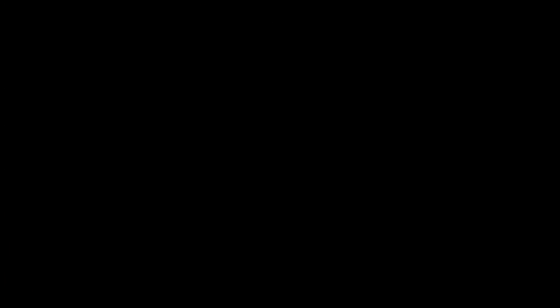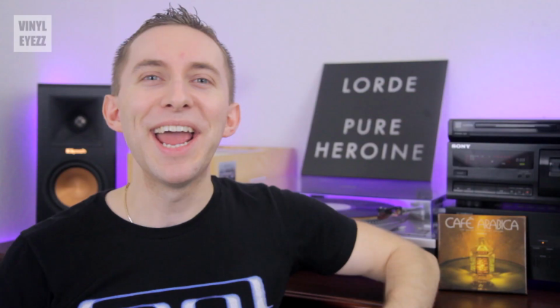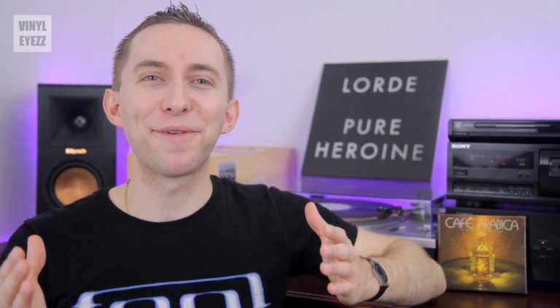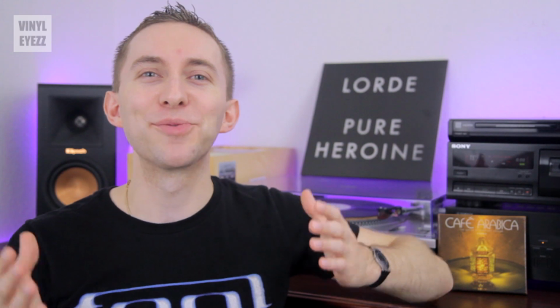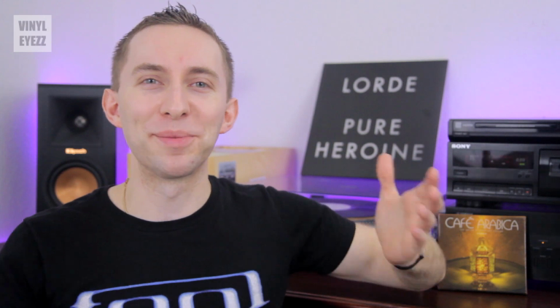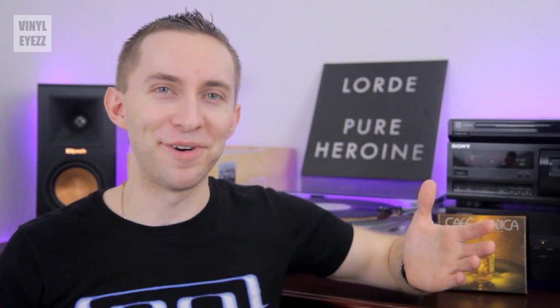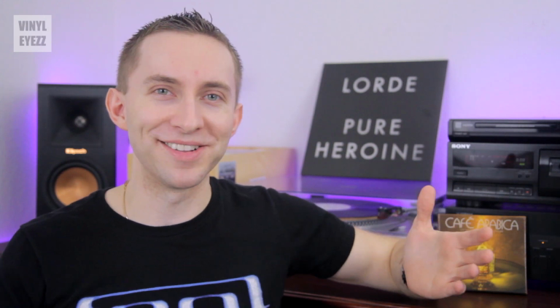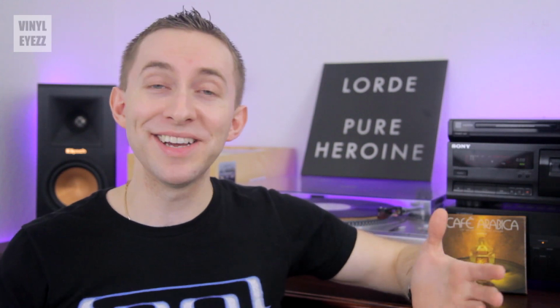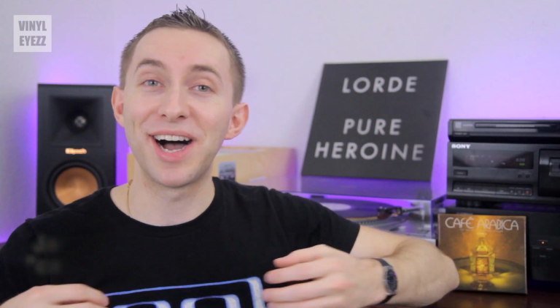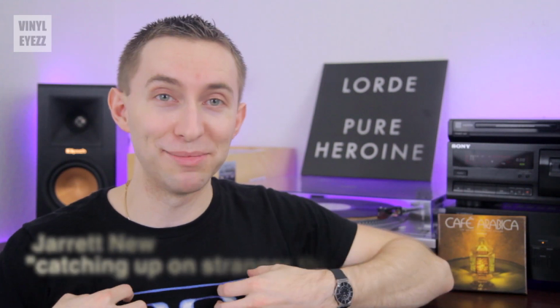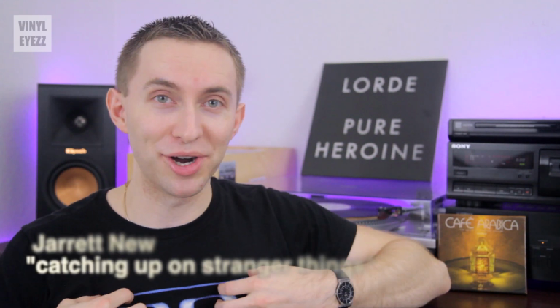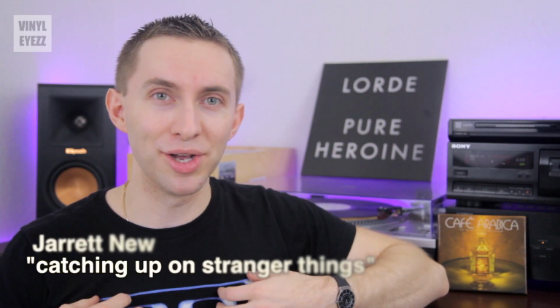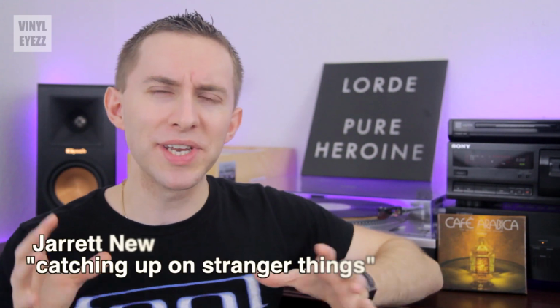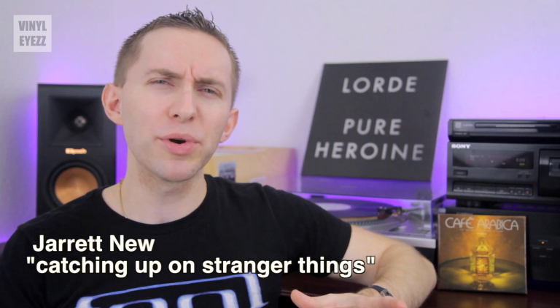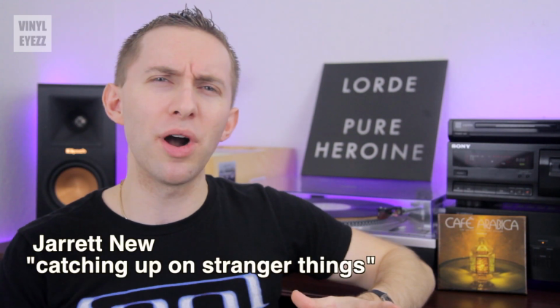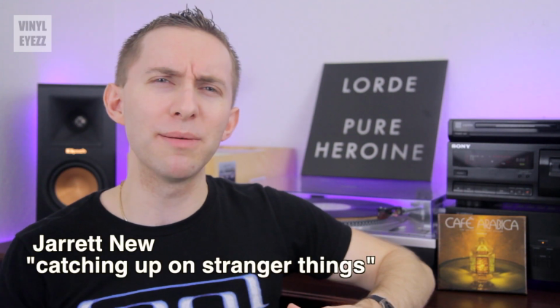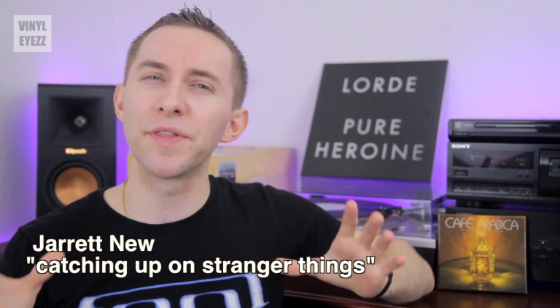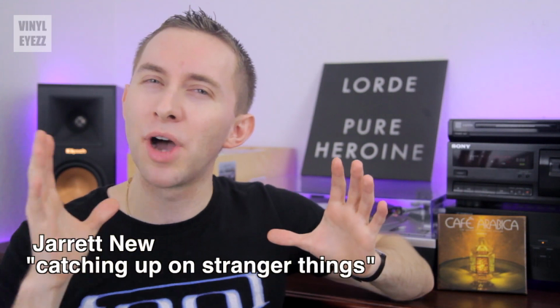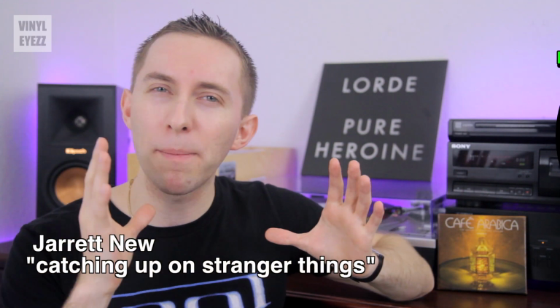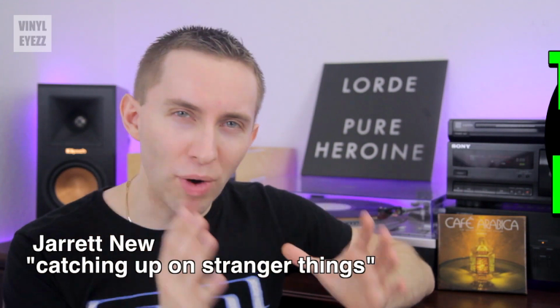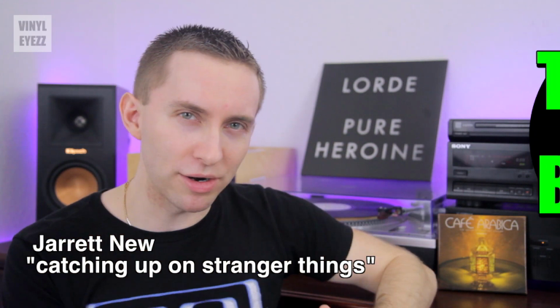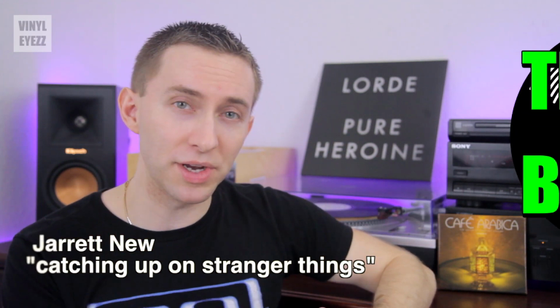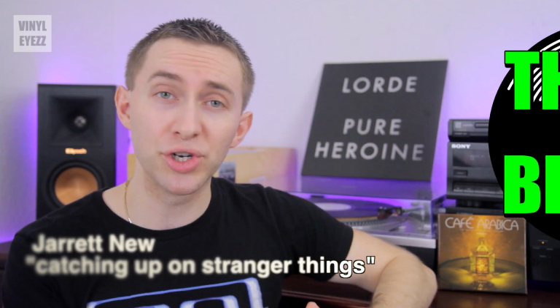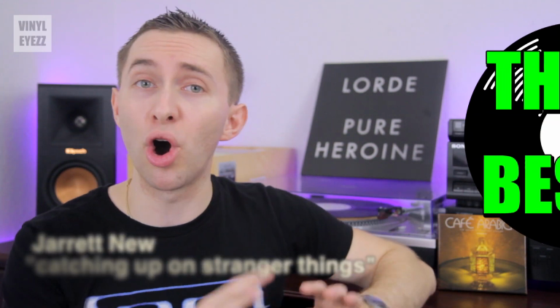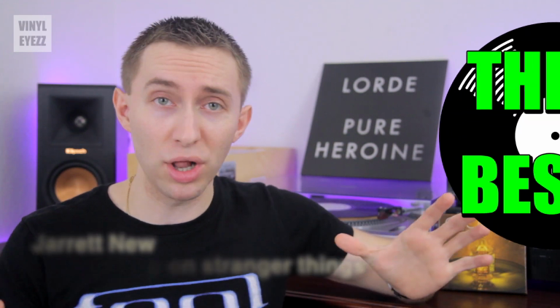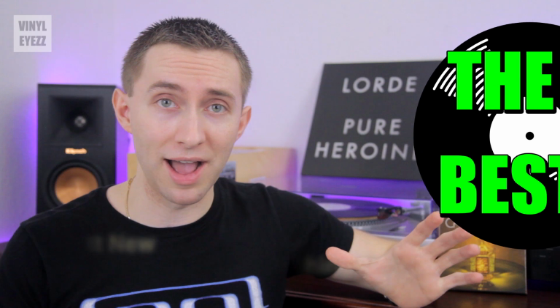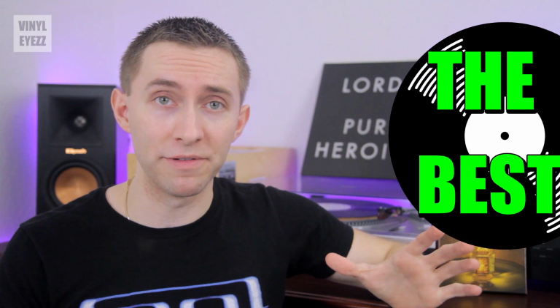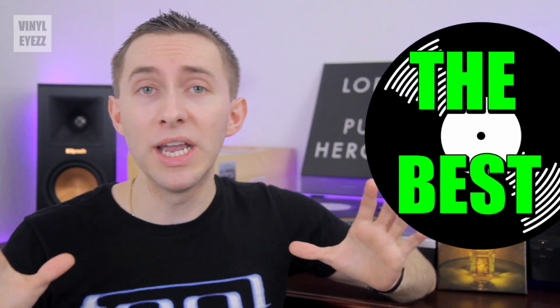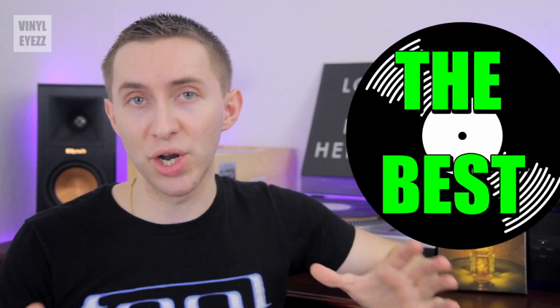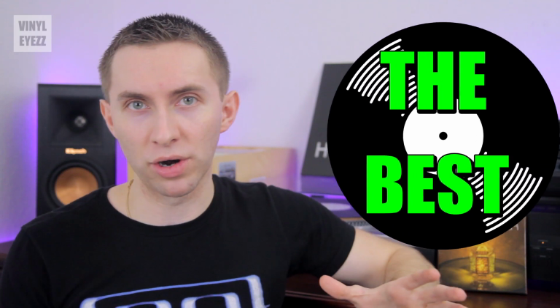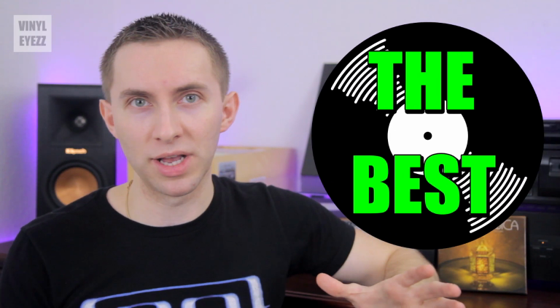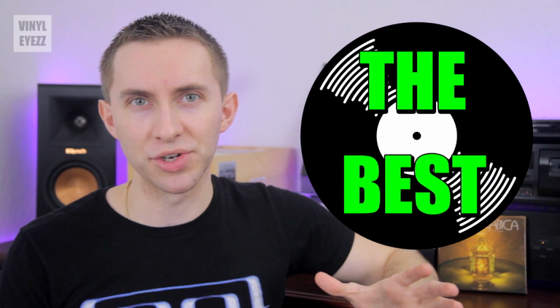Hey friends, welcome to Vinylize. I am Jarrett New and today we're talking about the top records that we should all have in our collections.